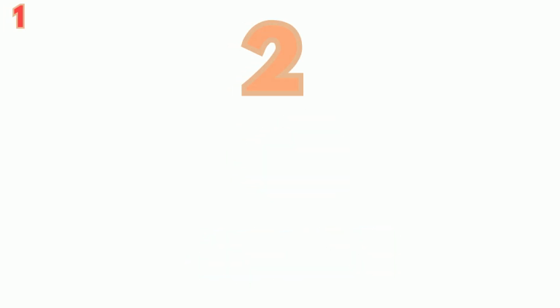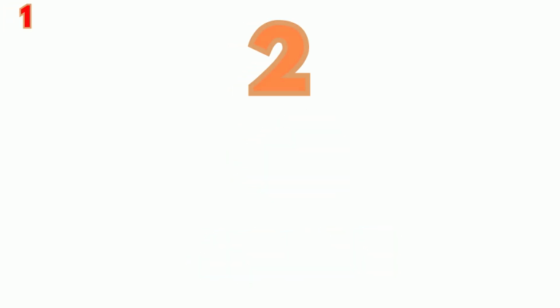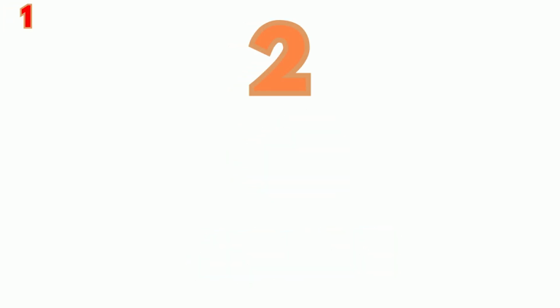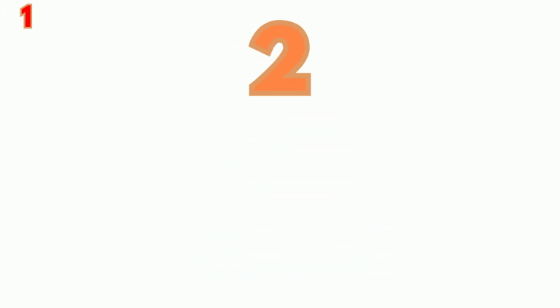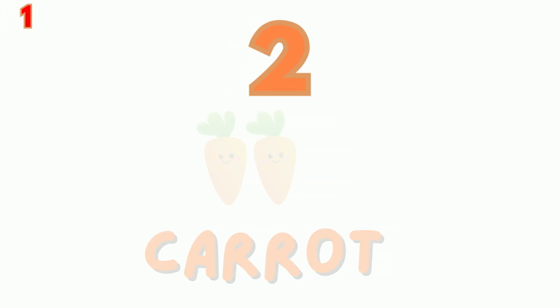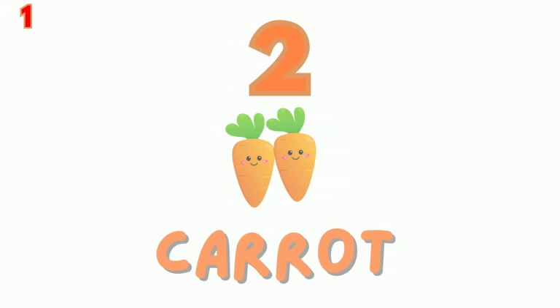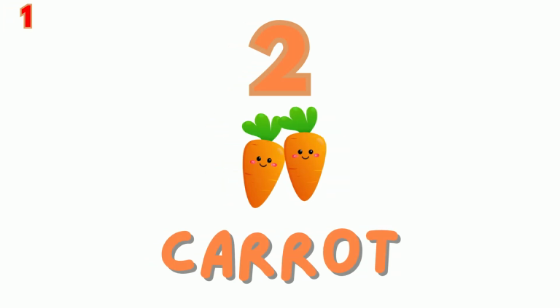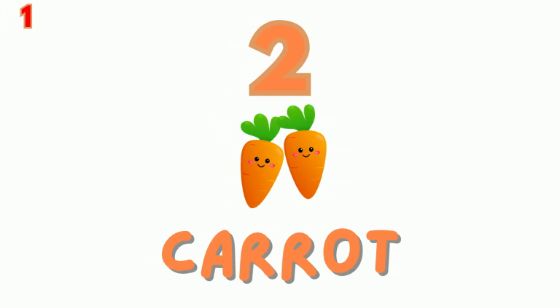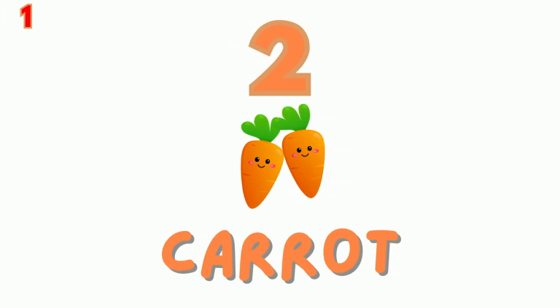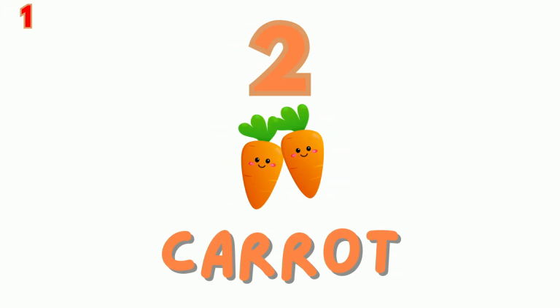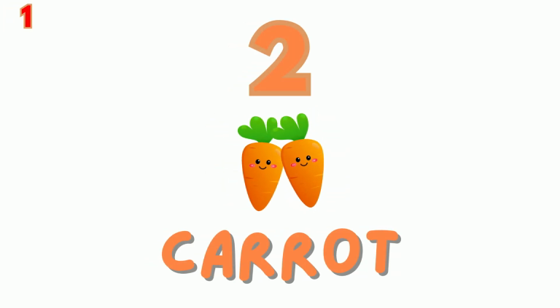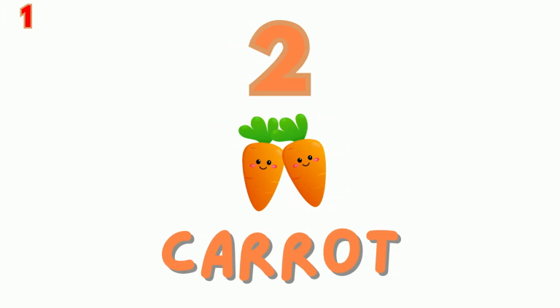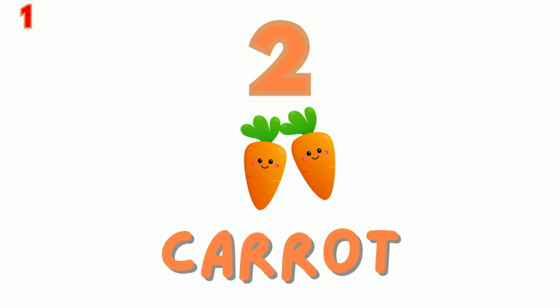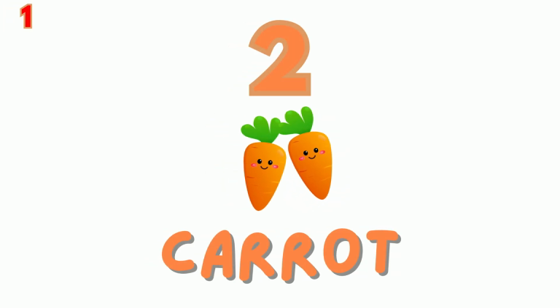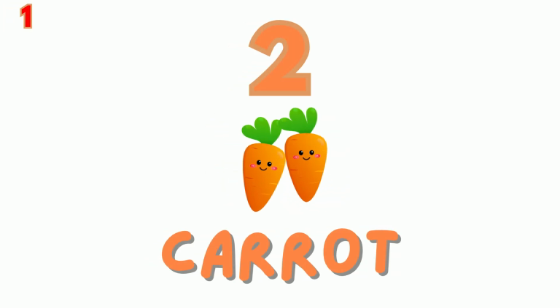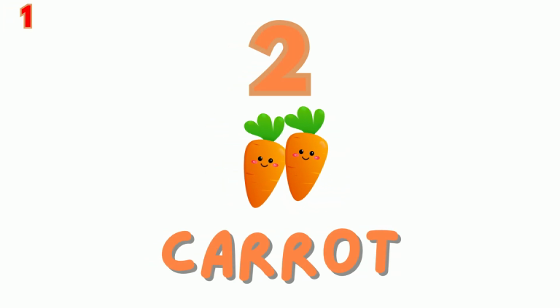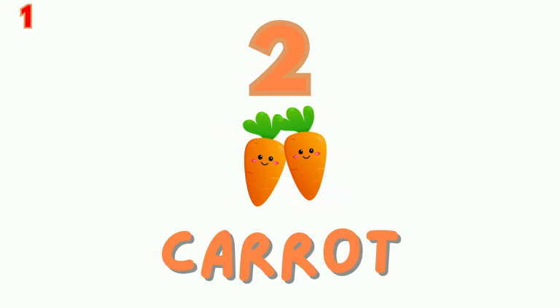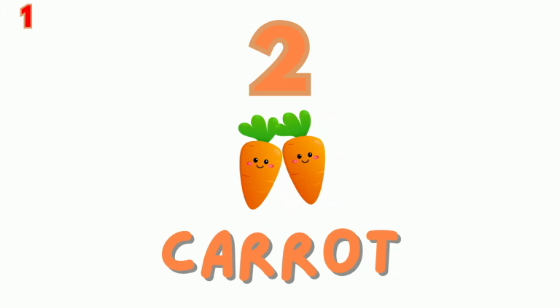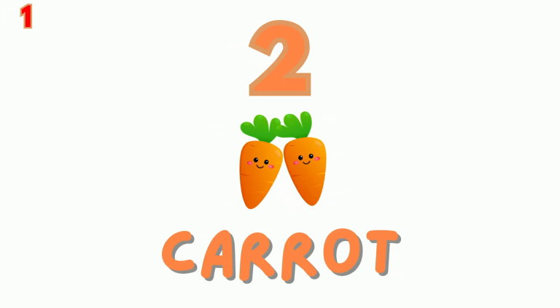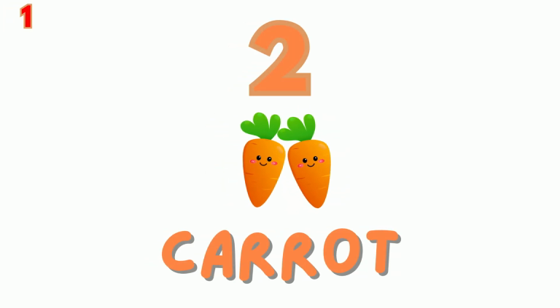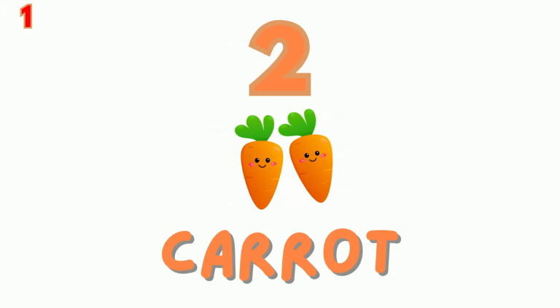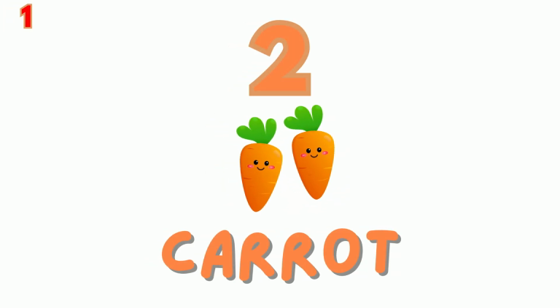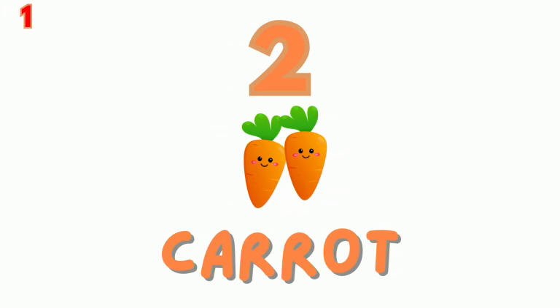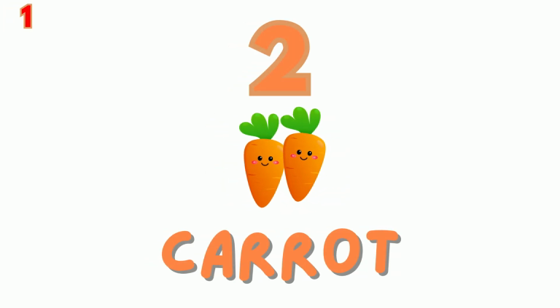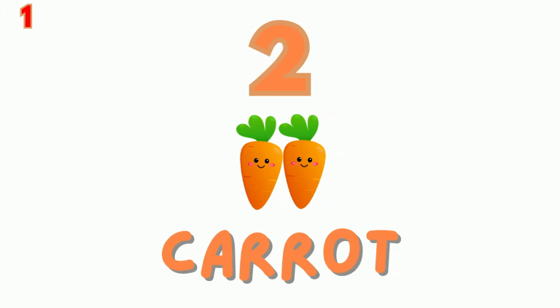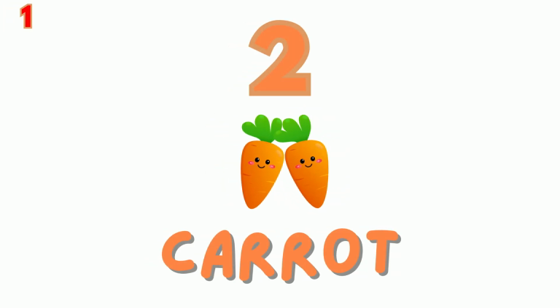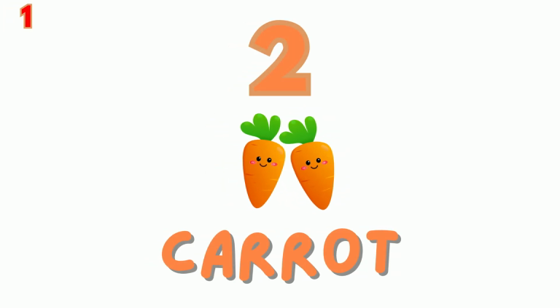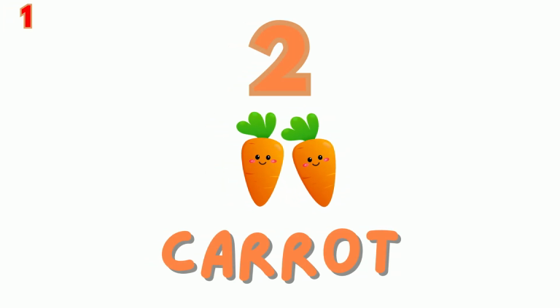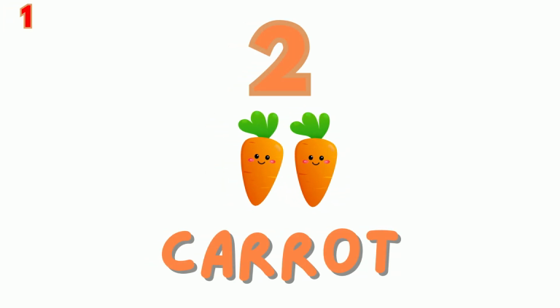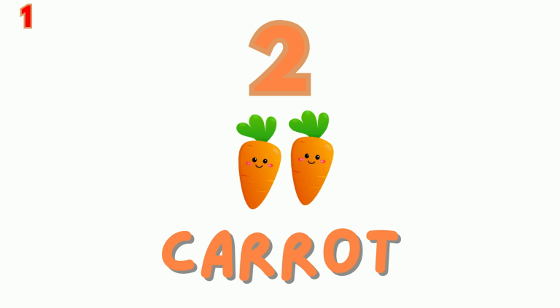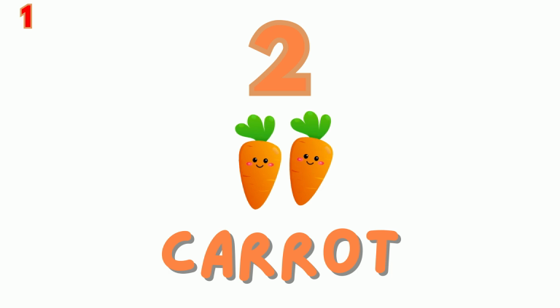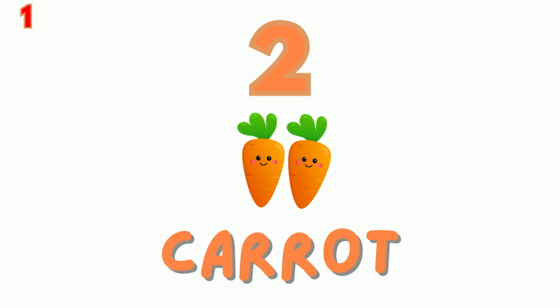2. Here are 2 orange carrots. Count with me: 1, 2.